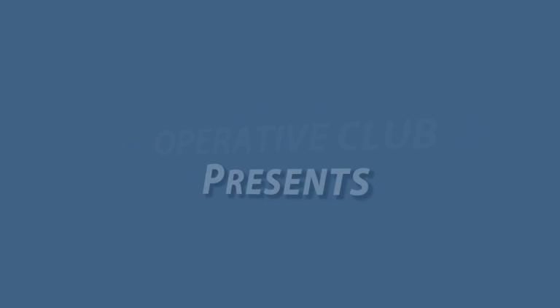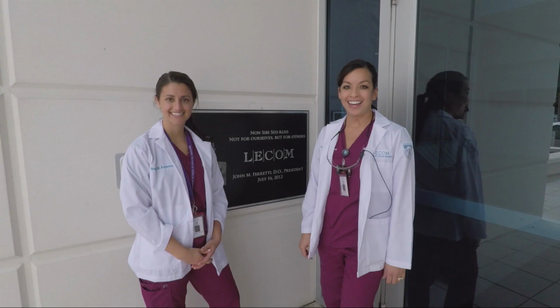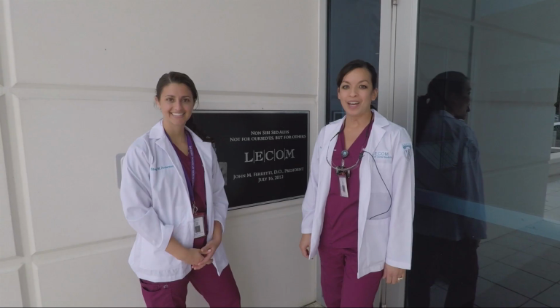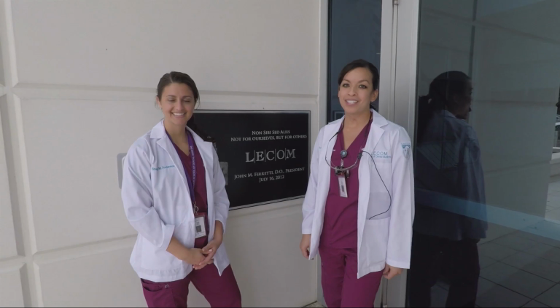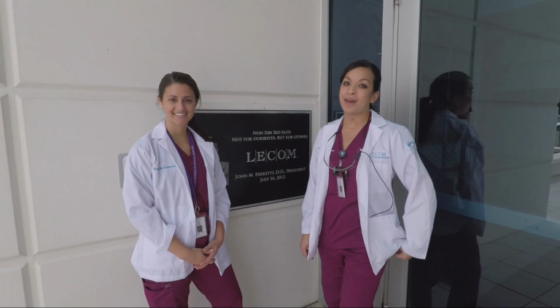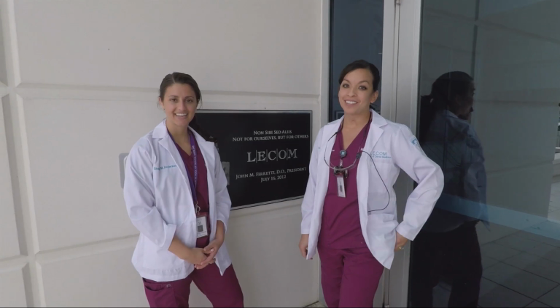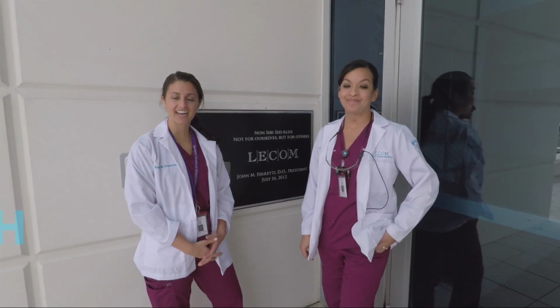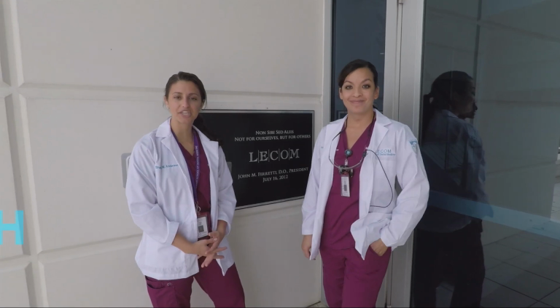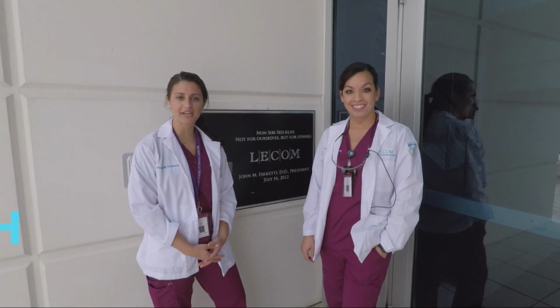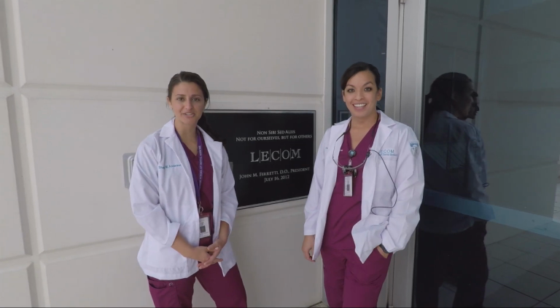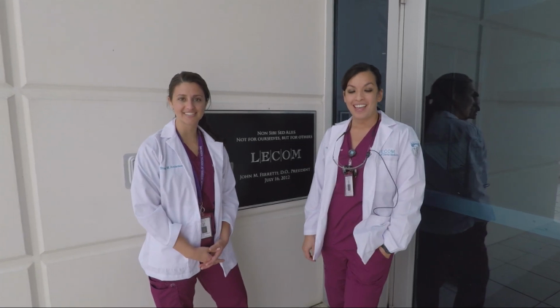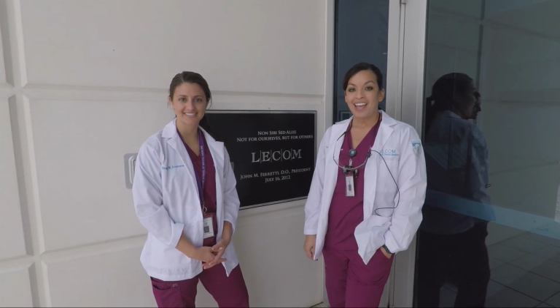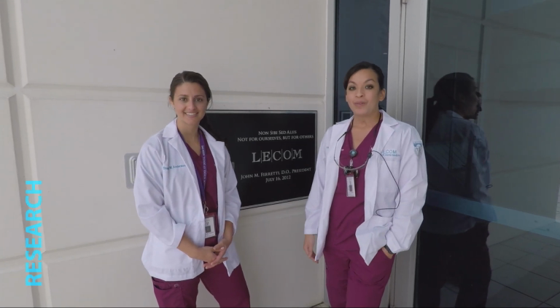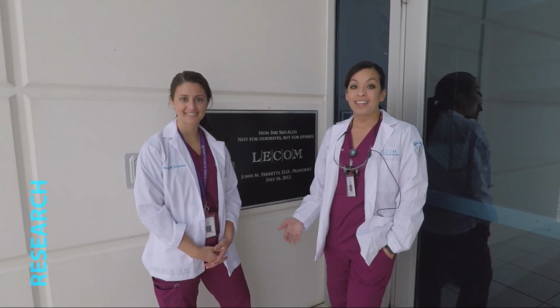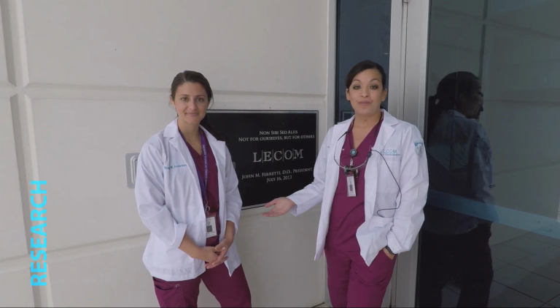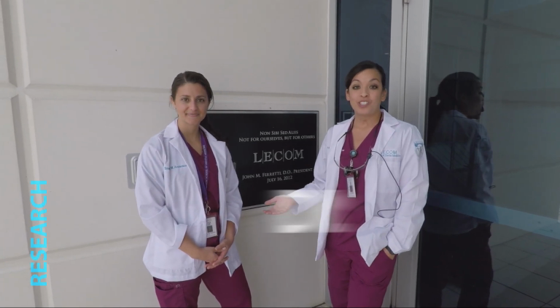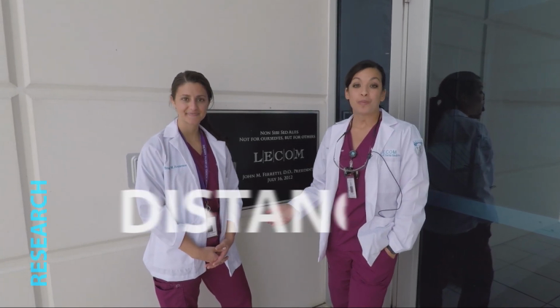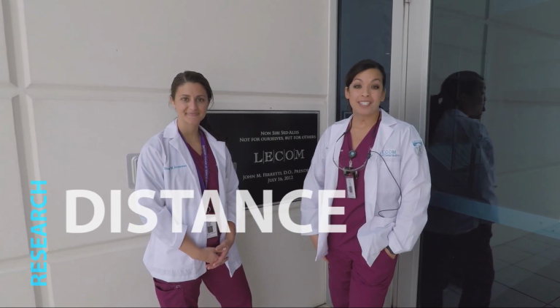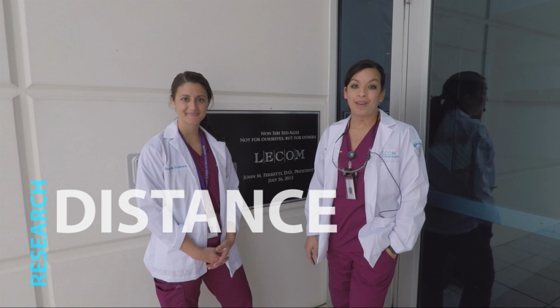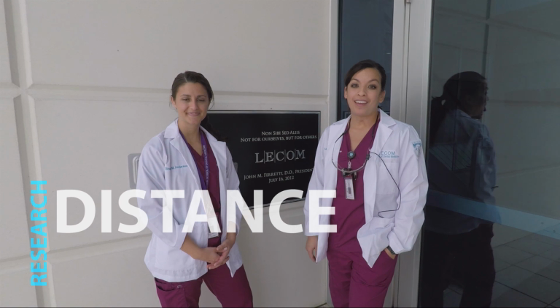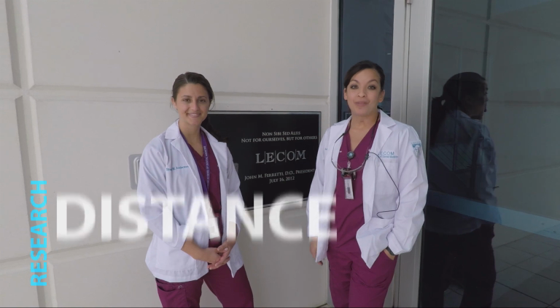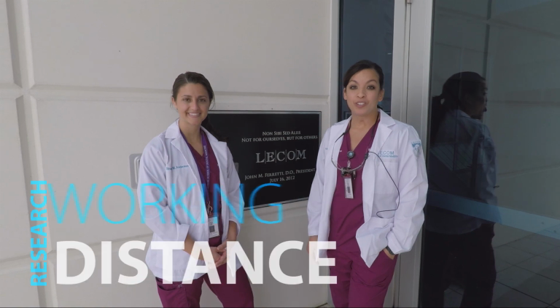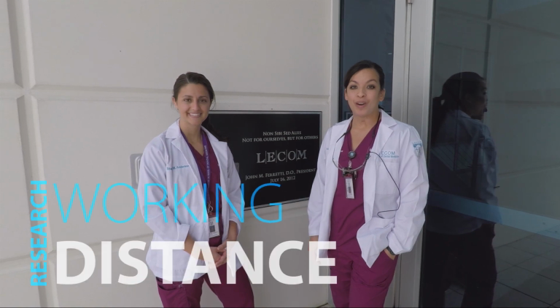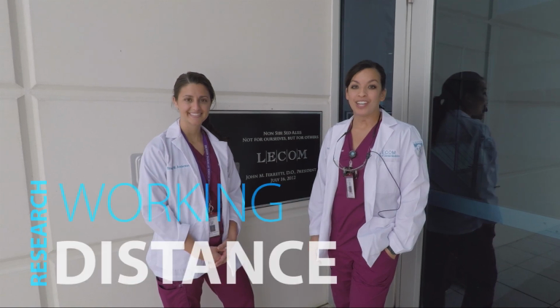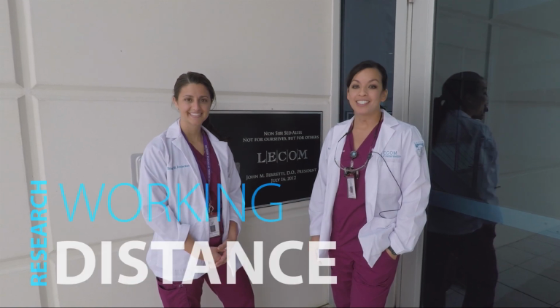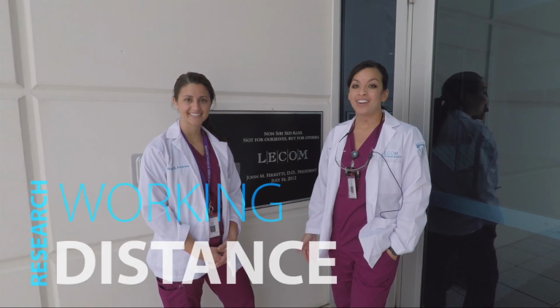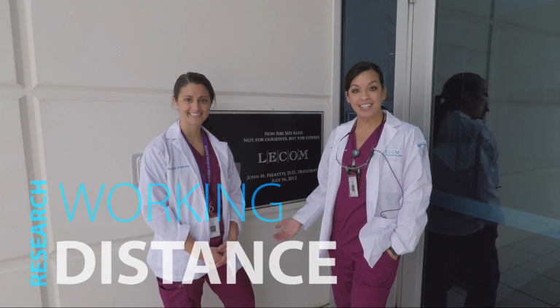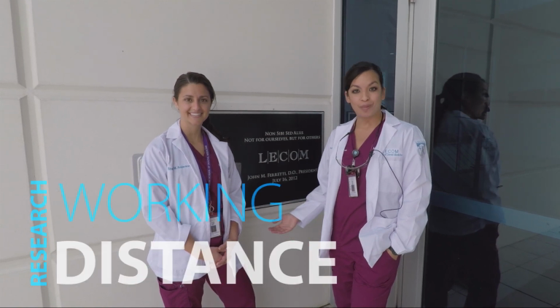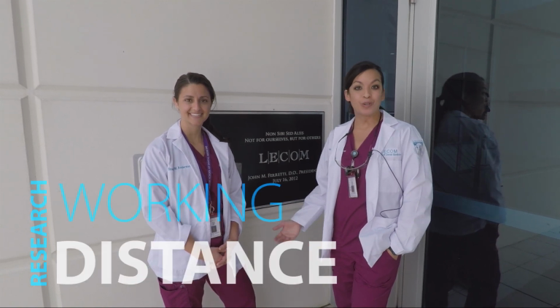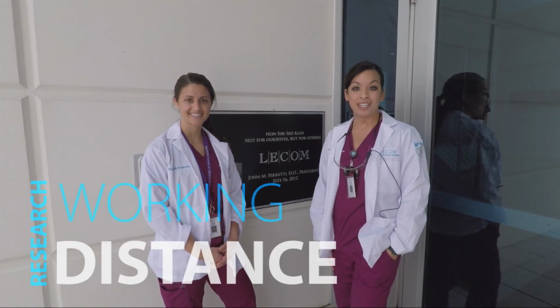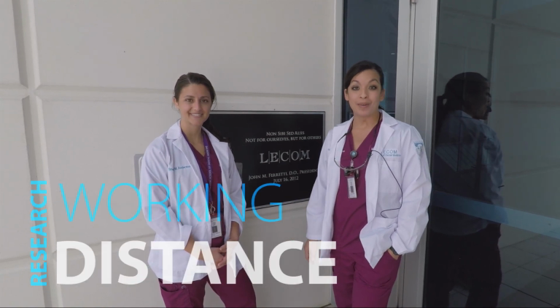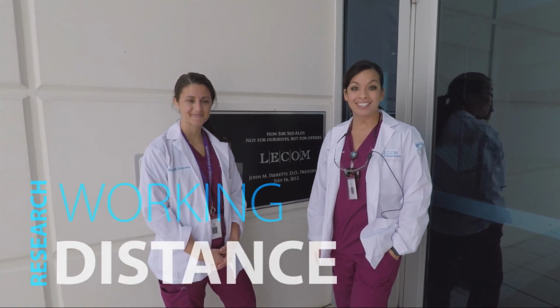I am Melissa Maddock and I'm Shelby Anderson, and we'd like to invite you to participate in our research project here at LECOM School of Dental Medicine.